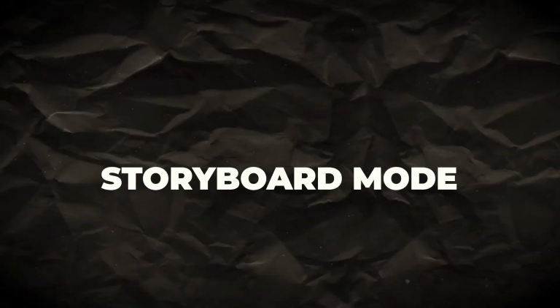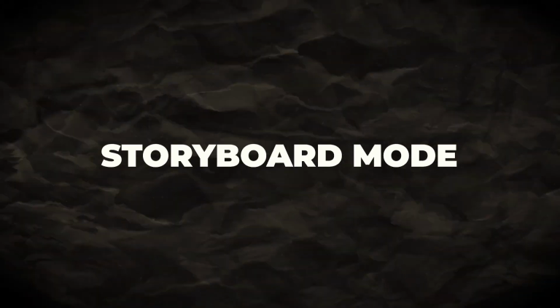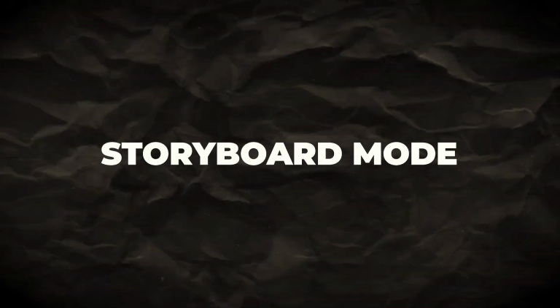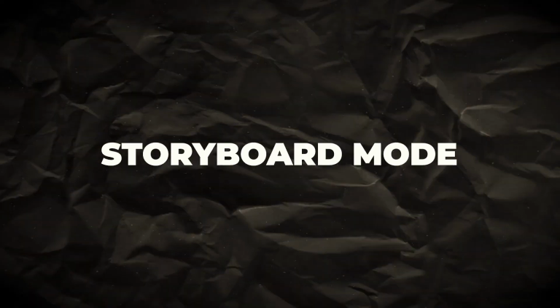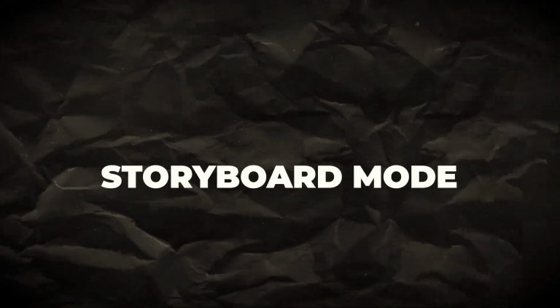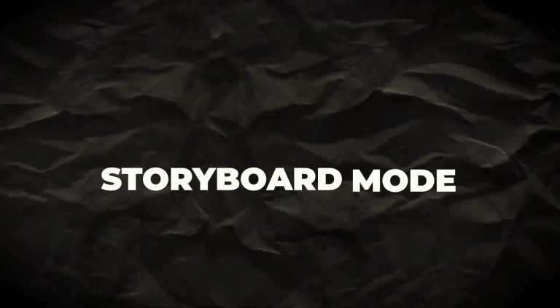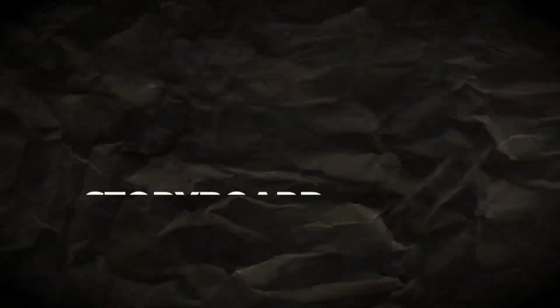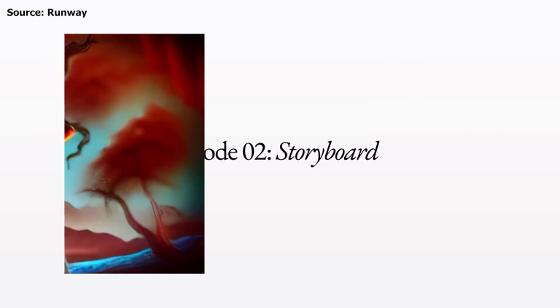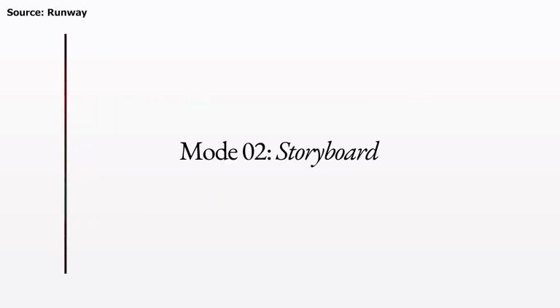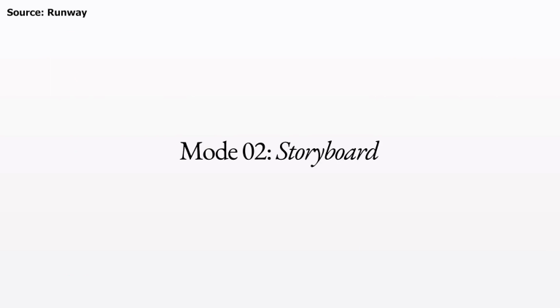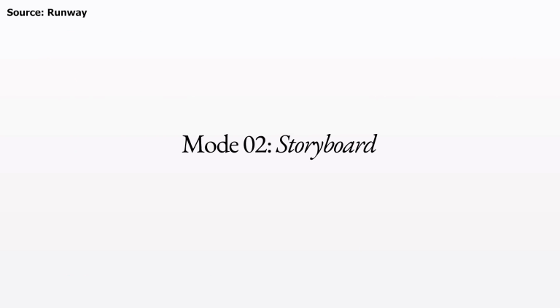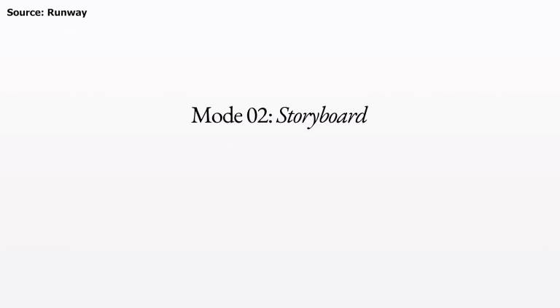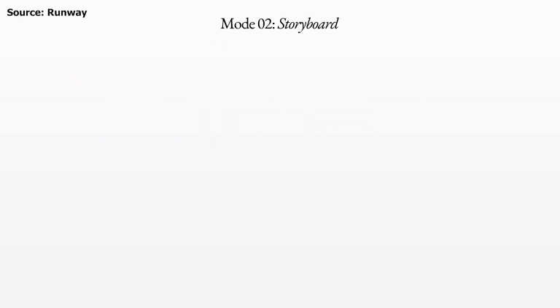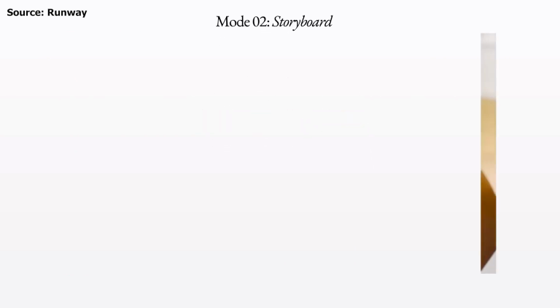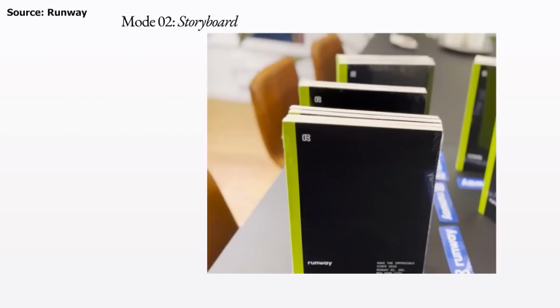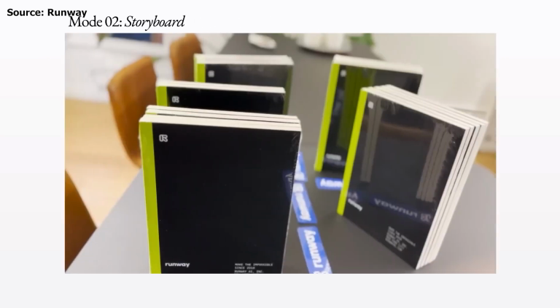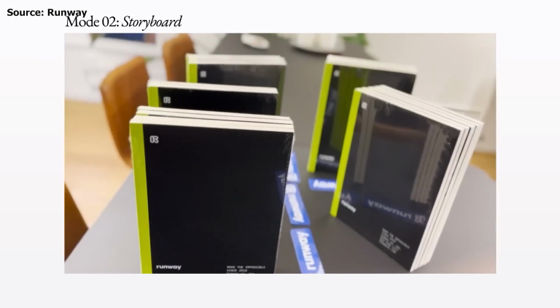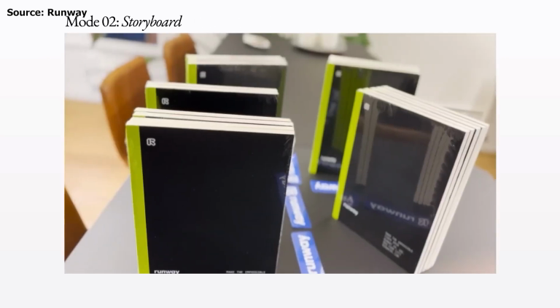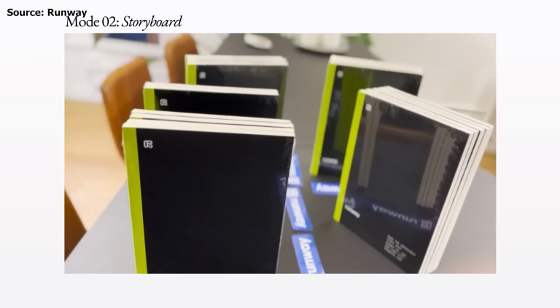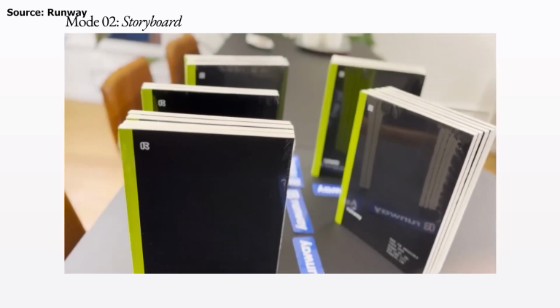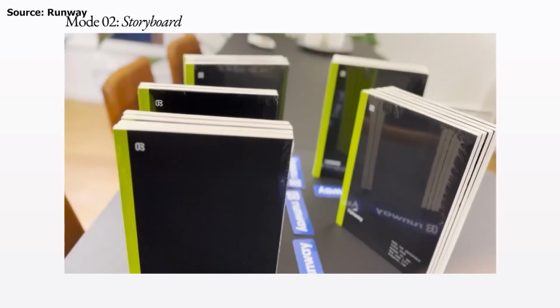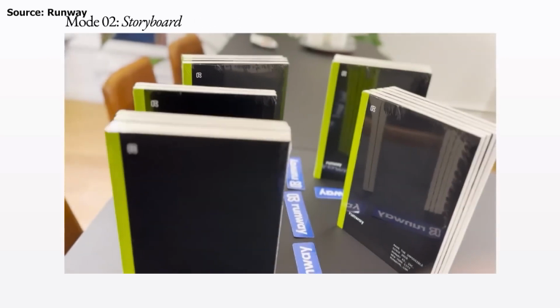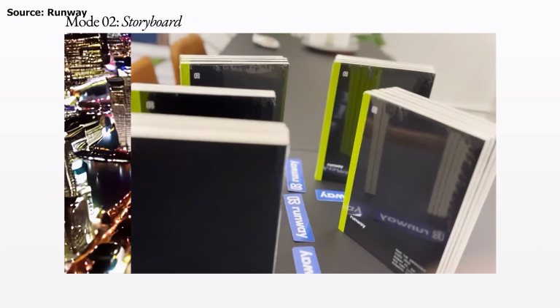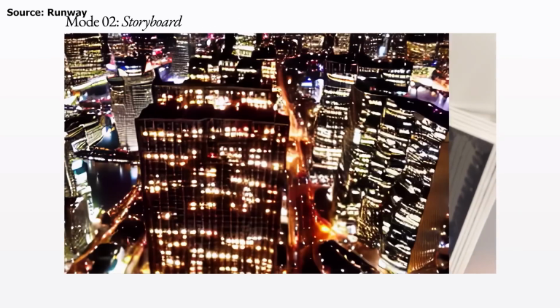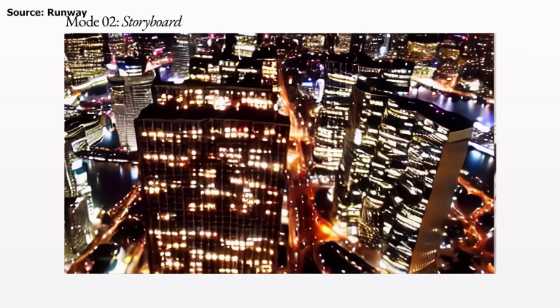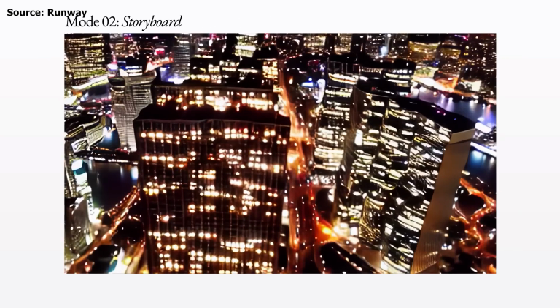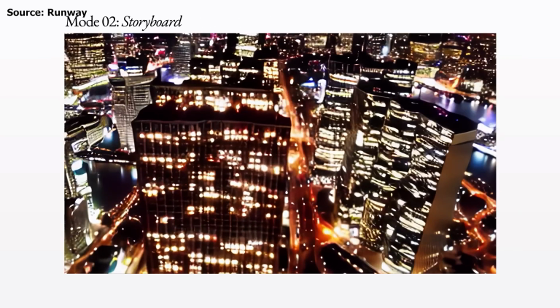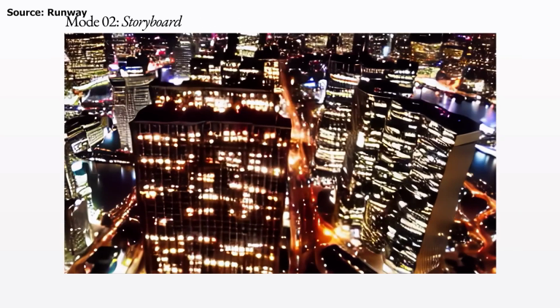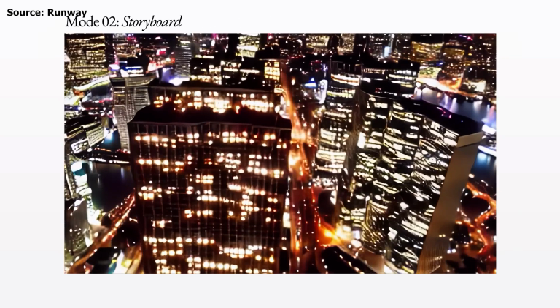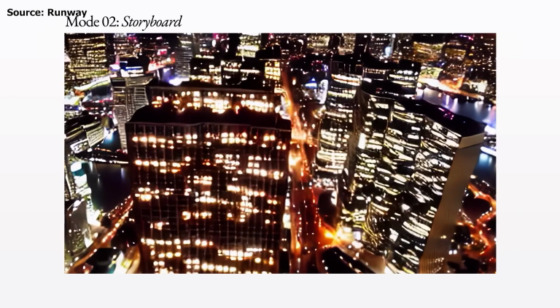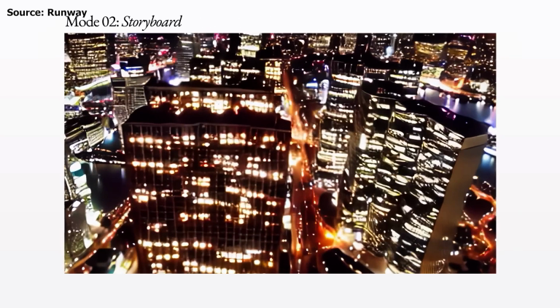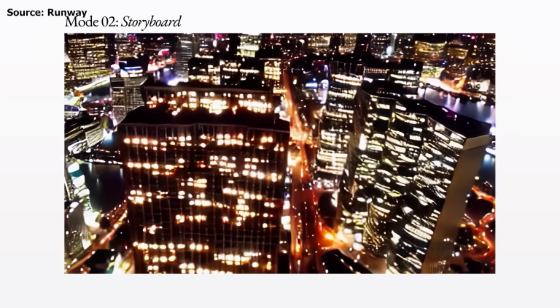Storyboard Mode: With the incredible stylization feature, you can create animations from mock-ups, giving it a brand new, eye-catching look.